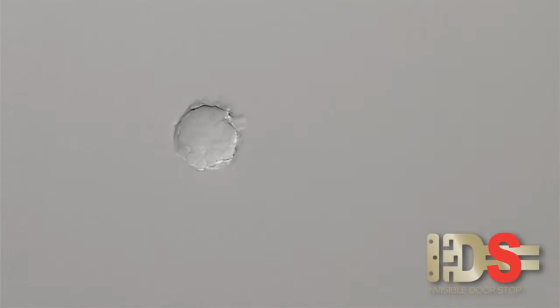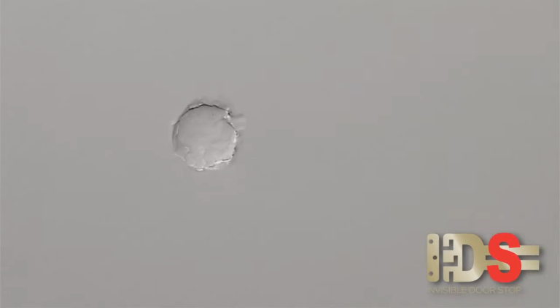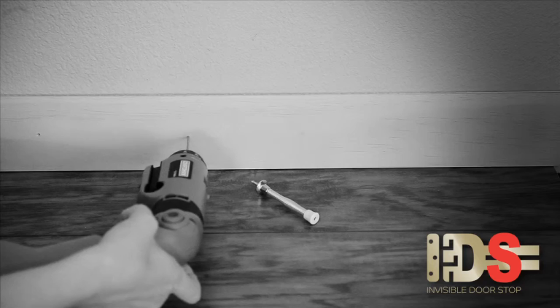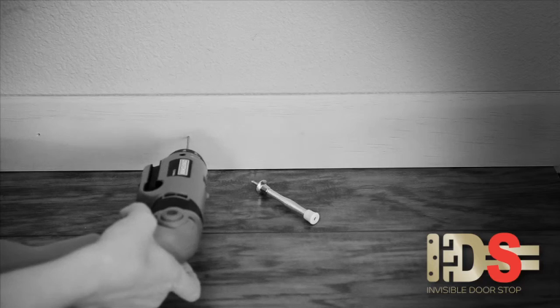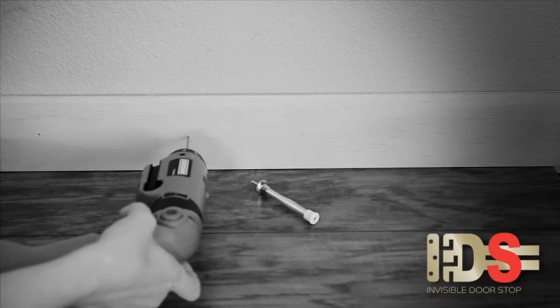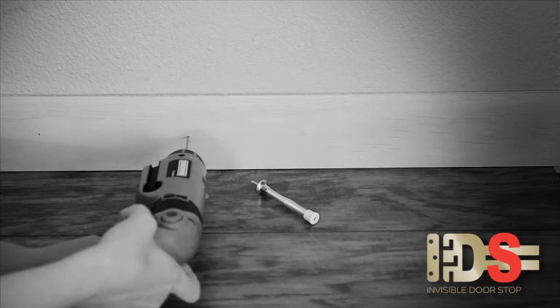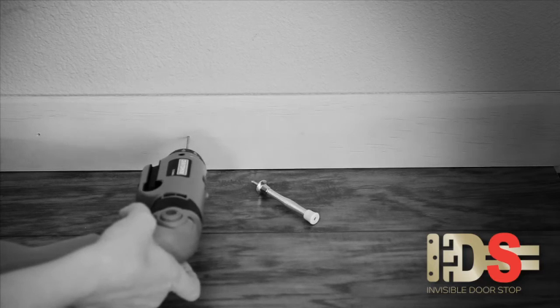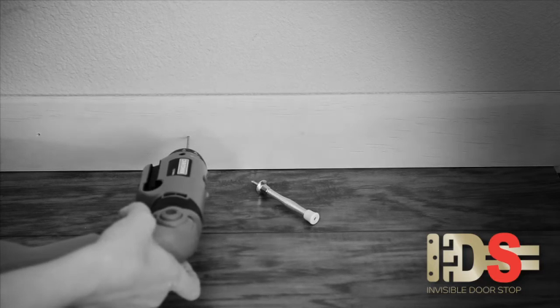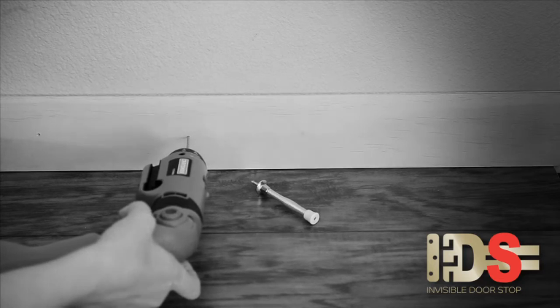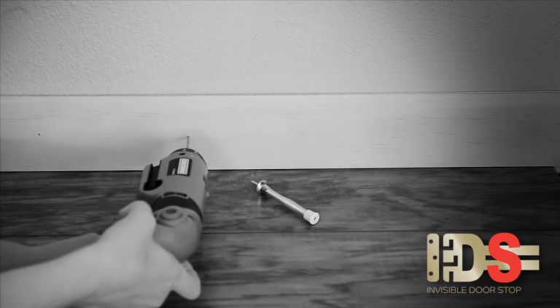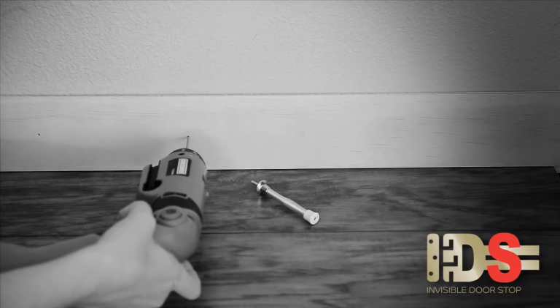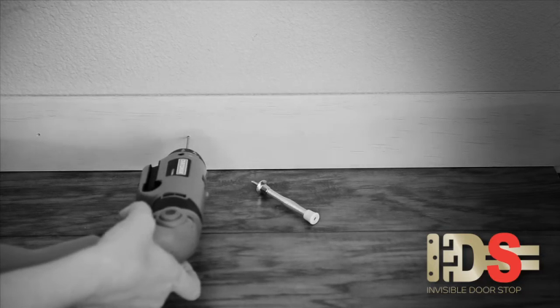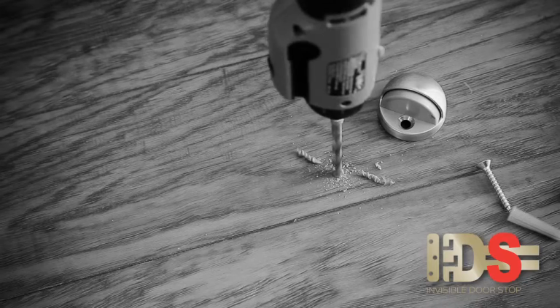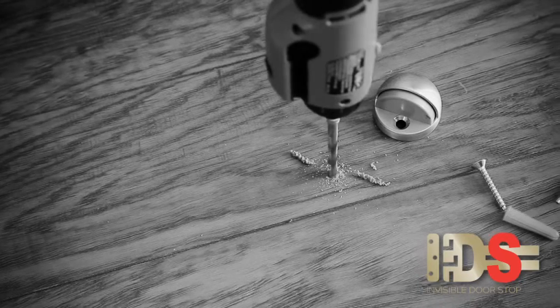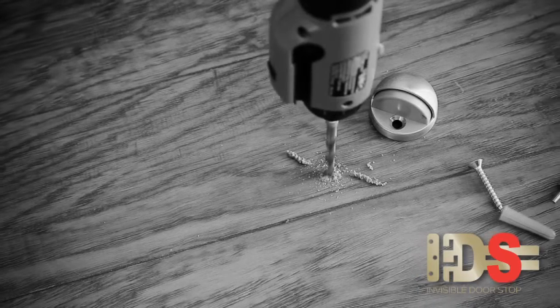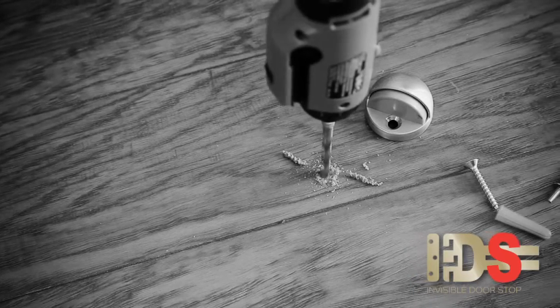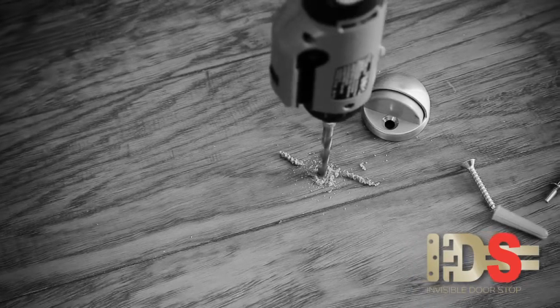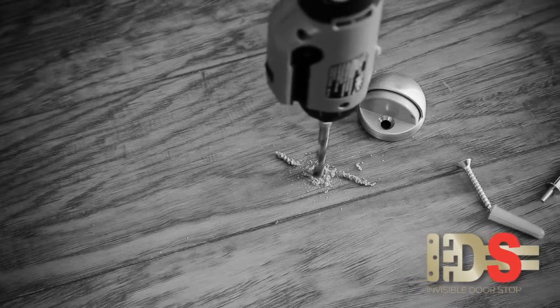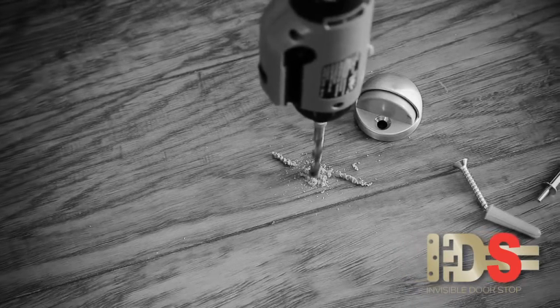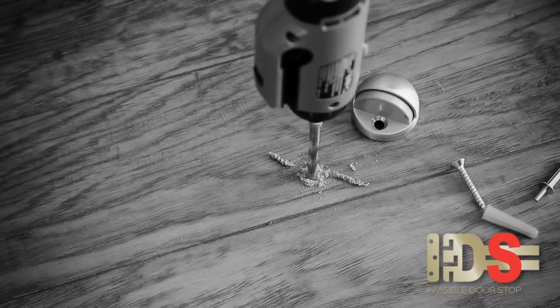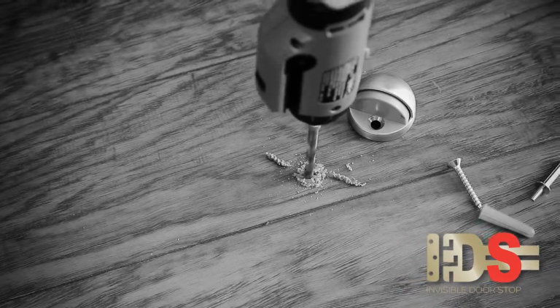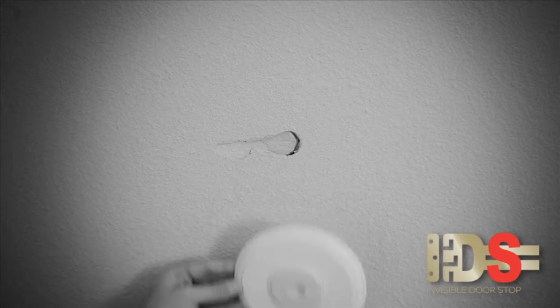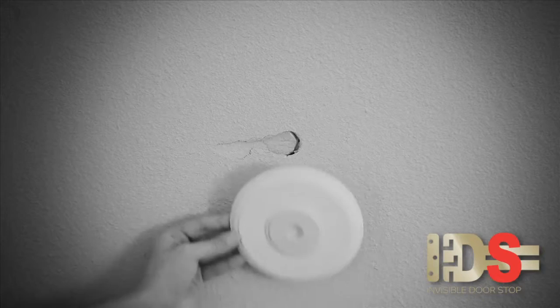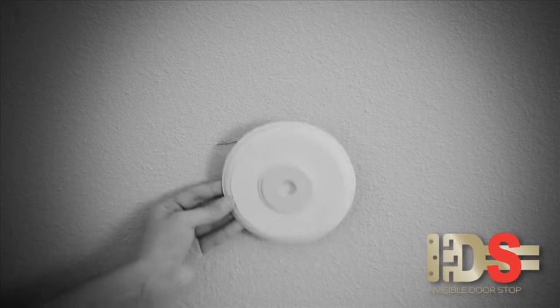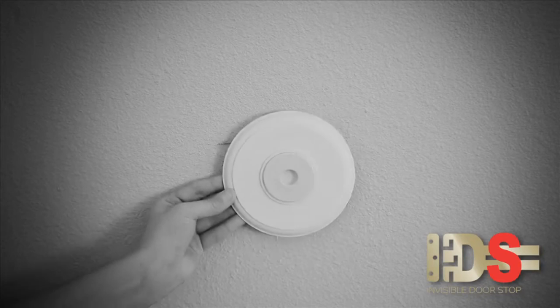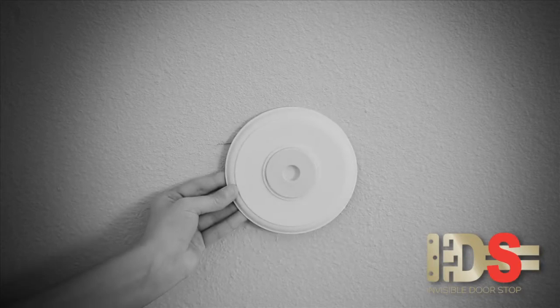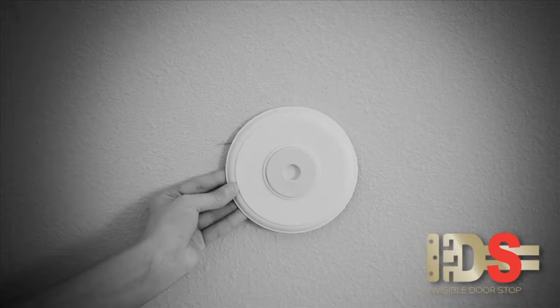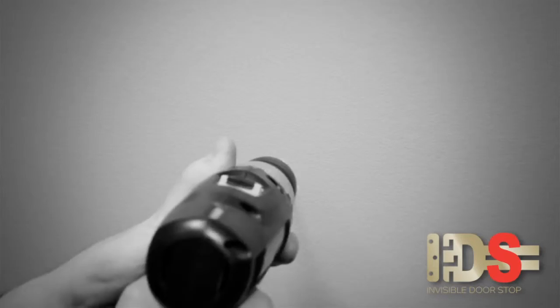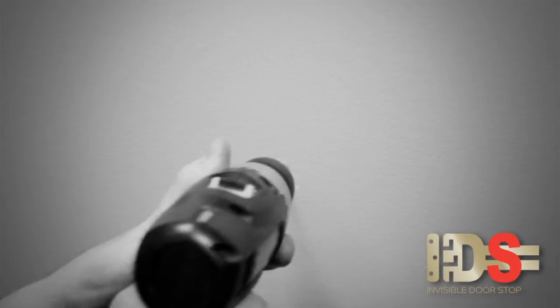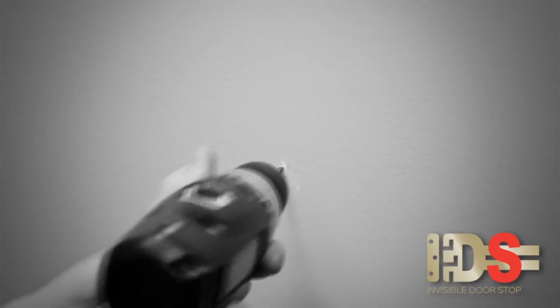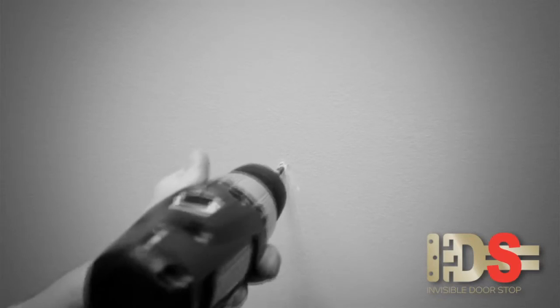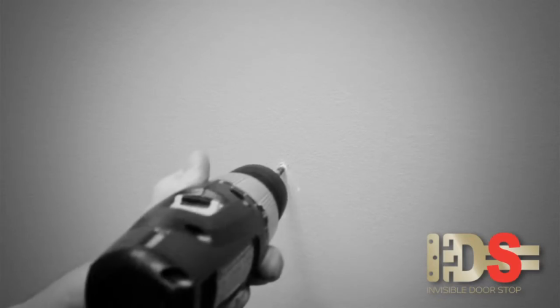Until now, that meant drilling a hole in your baseboard, drilling a hole into your floor, or drilling a hole into the same wall you're trying to protect.